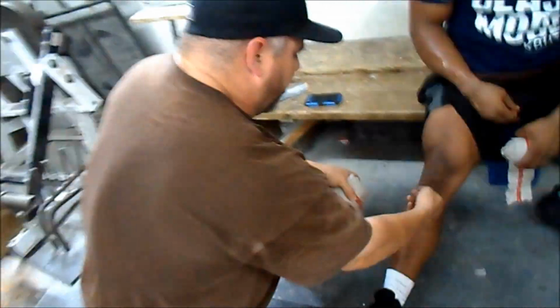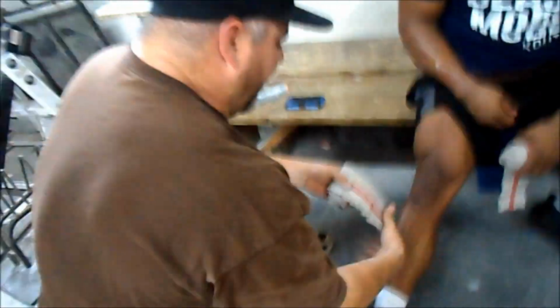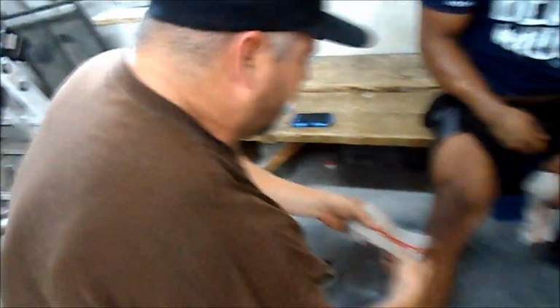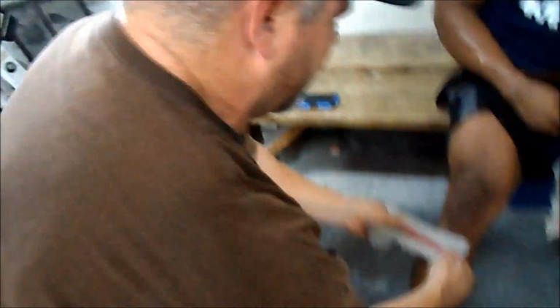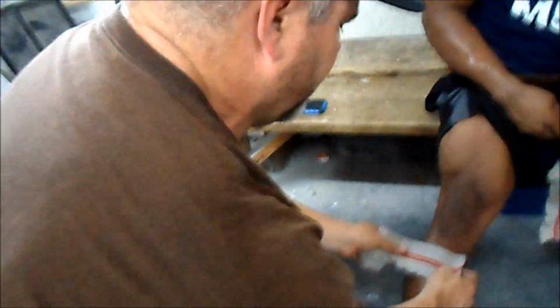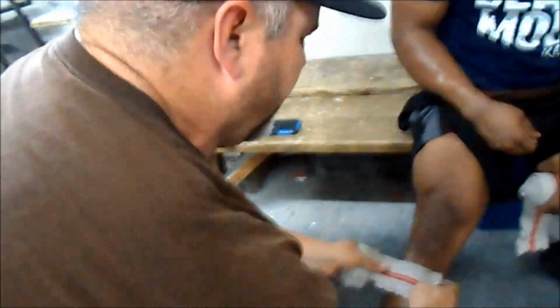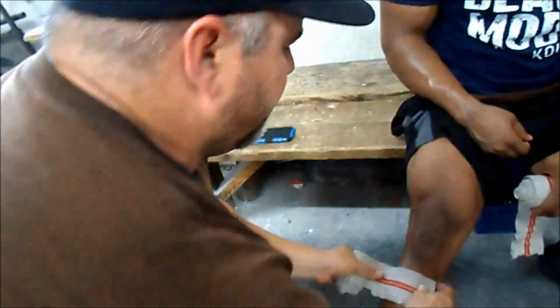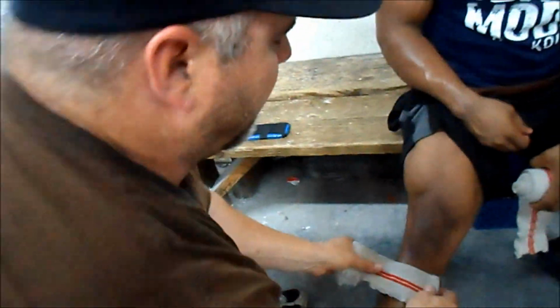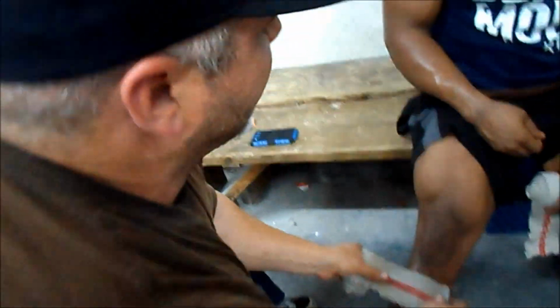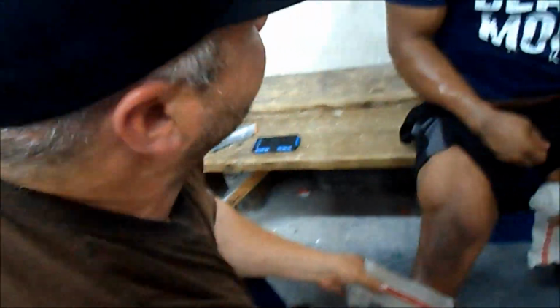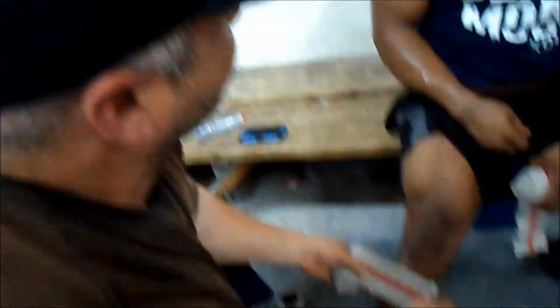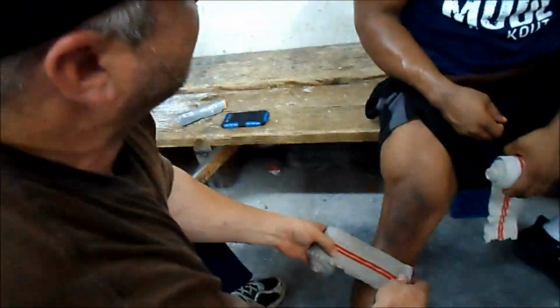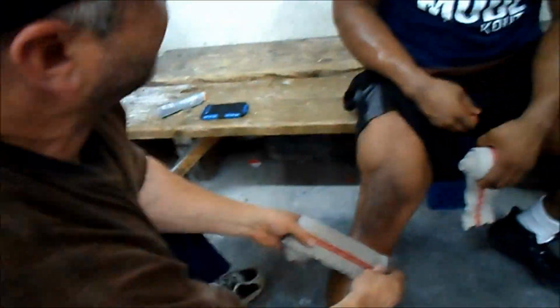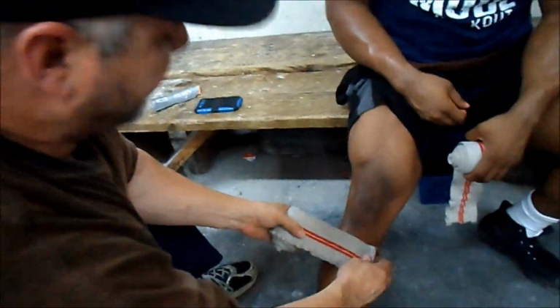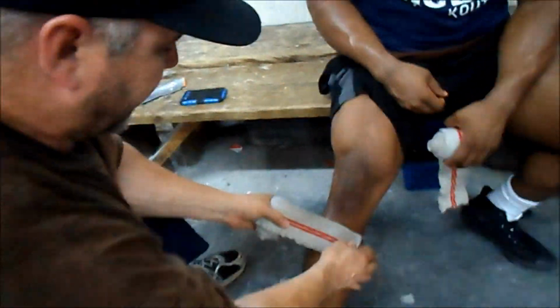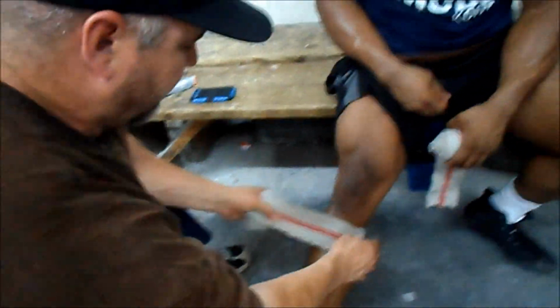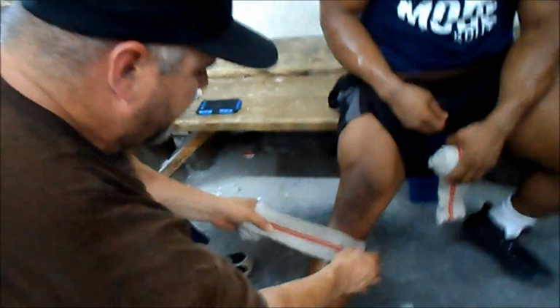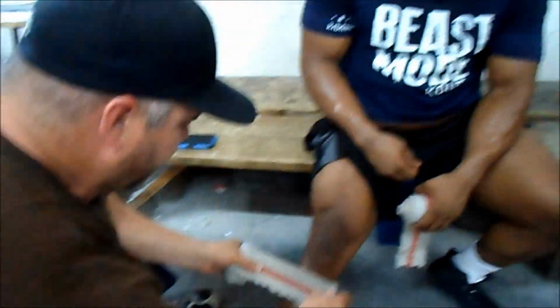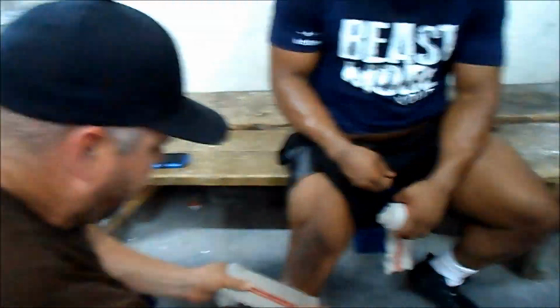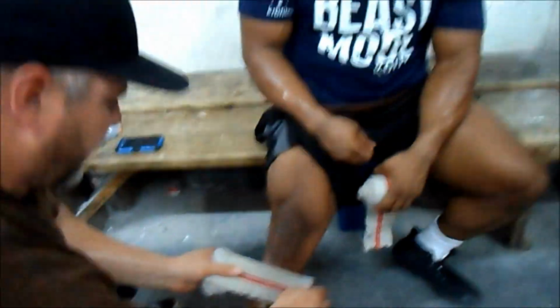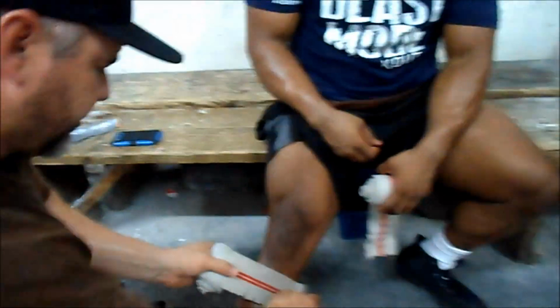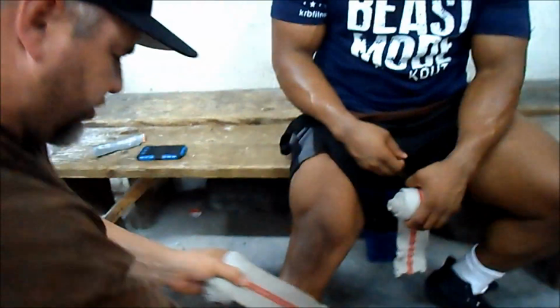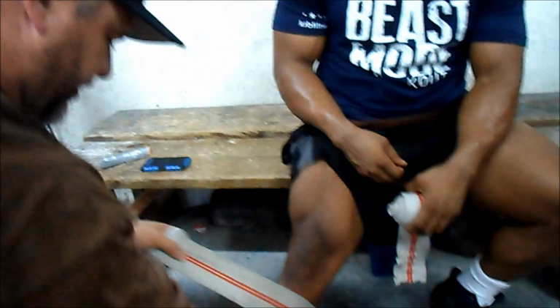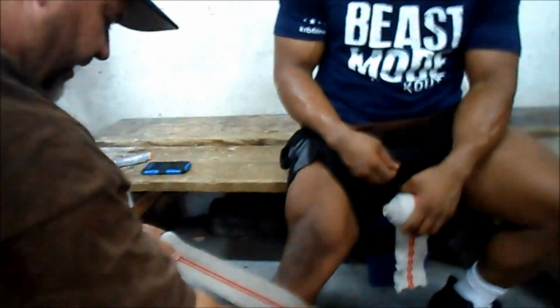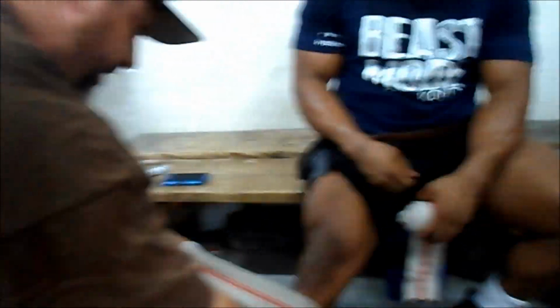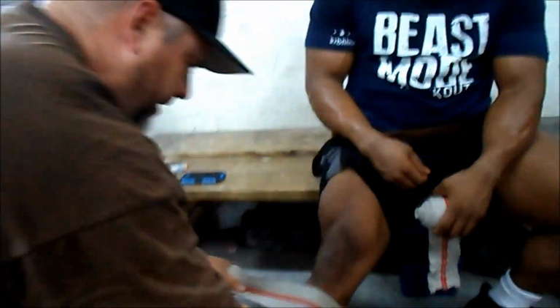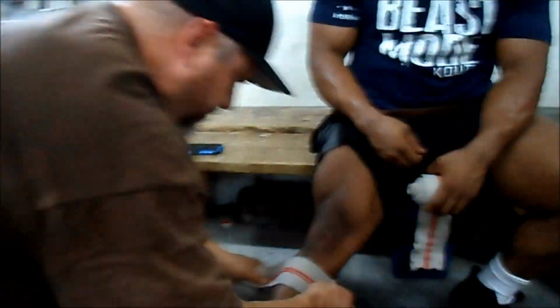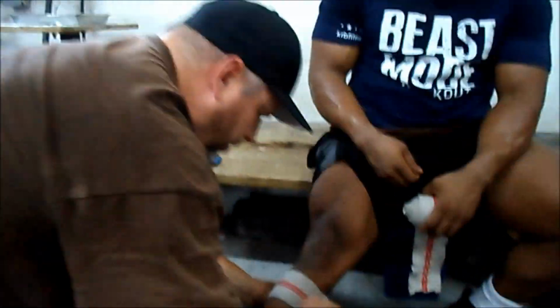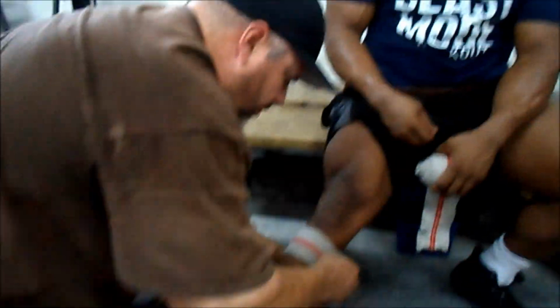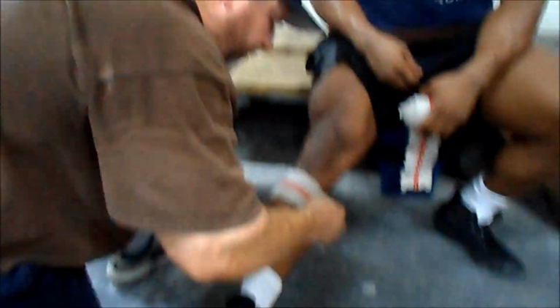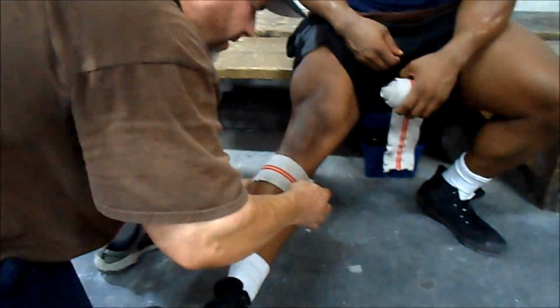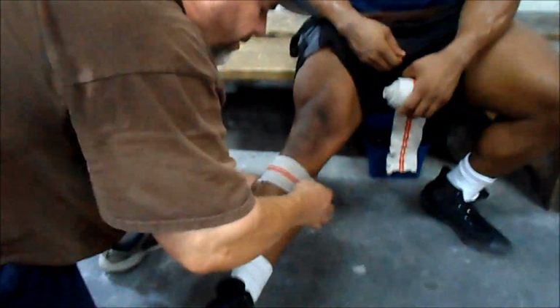Start about a full wrap below the kneecap, stretch it like that, all the way around.